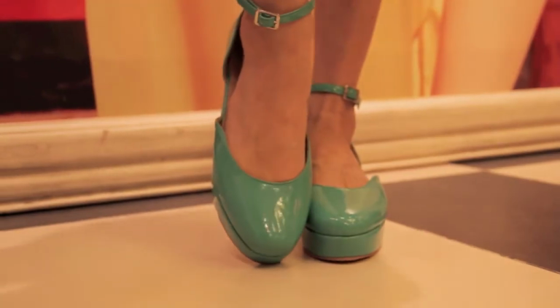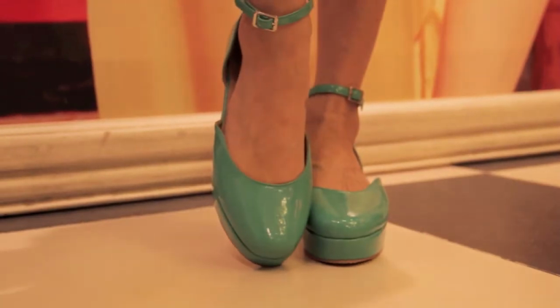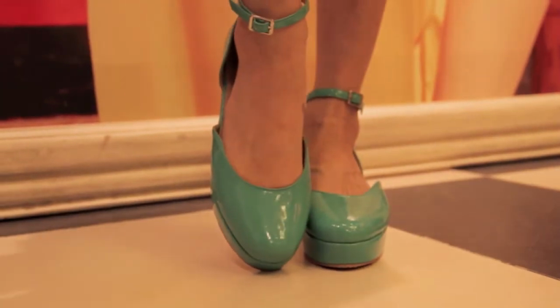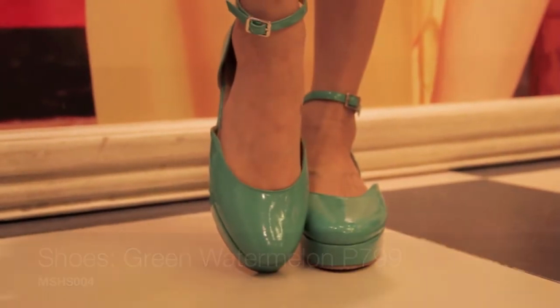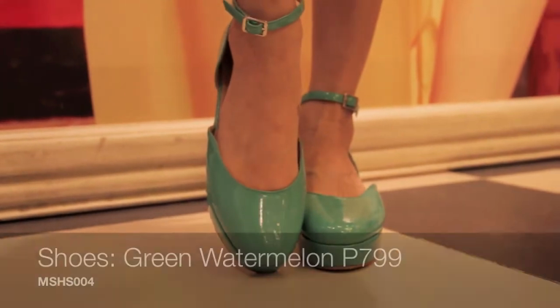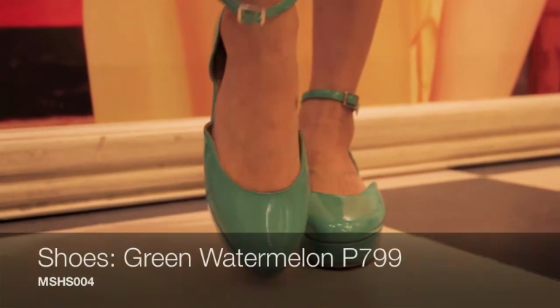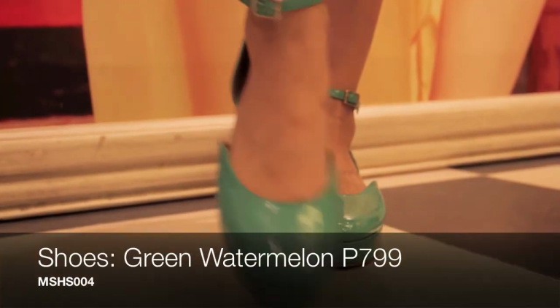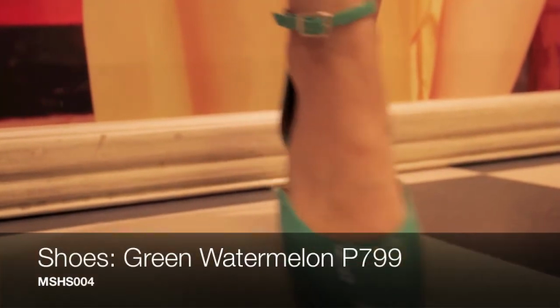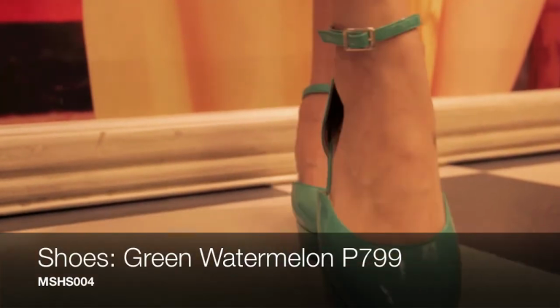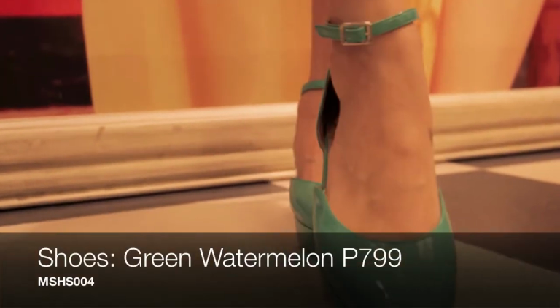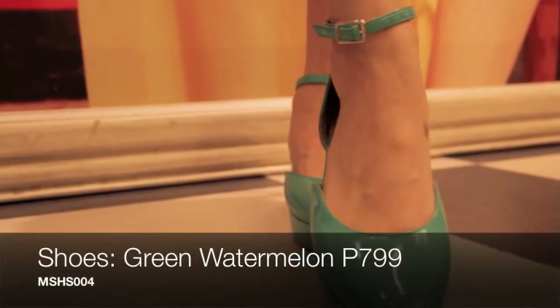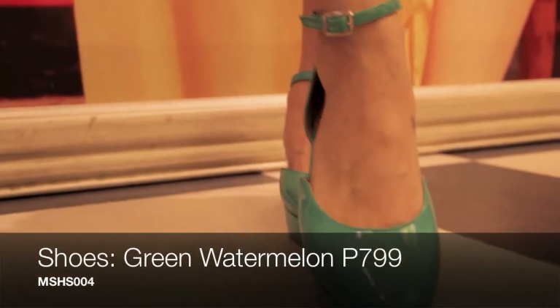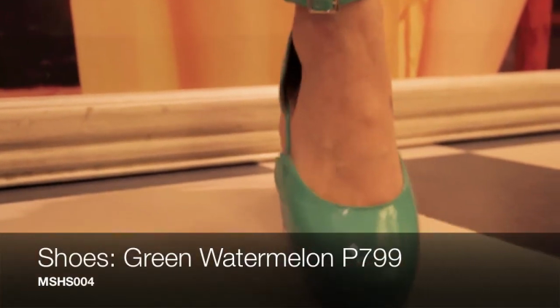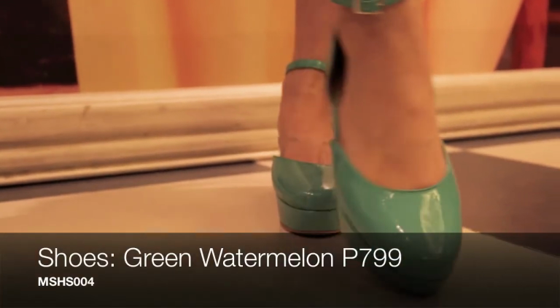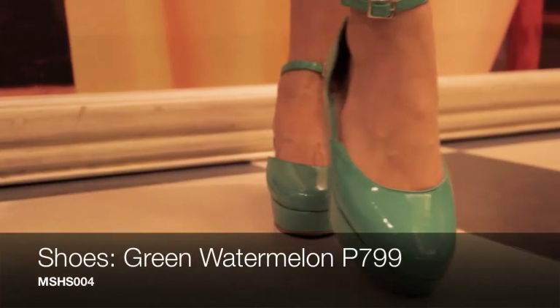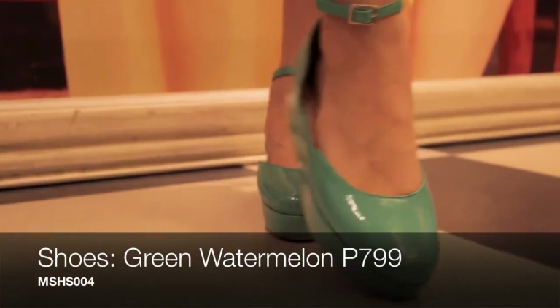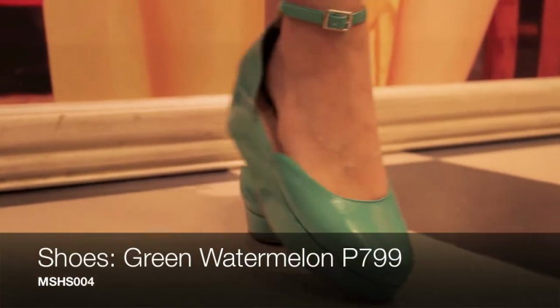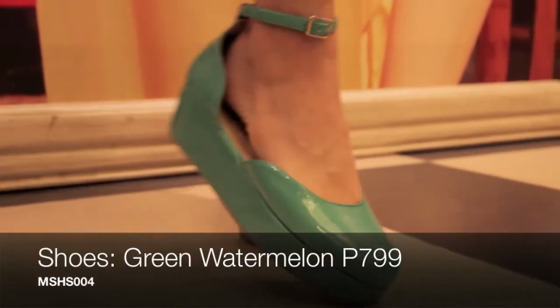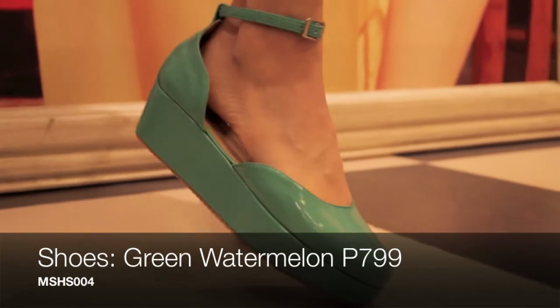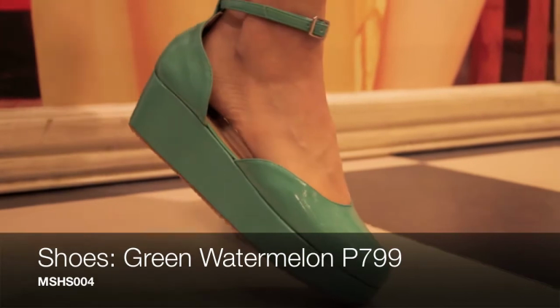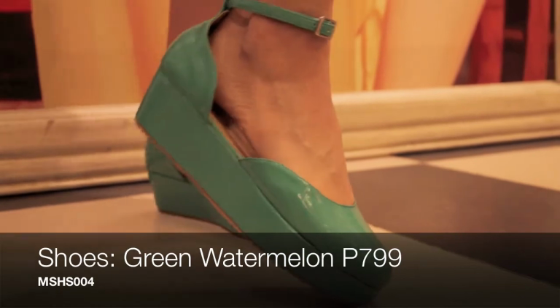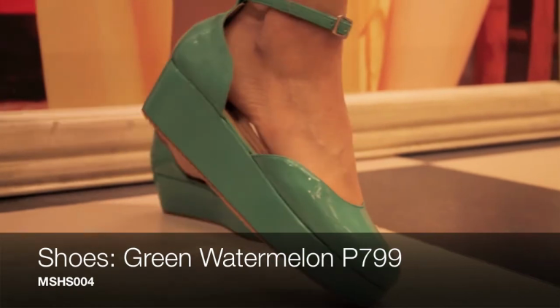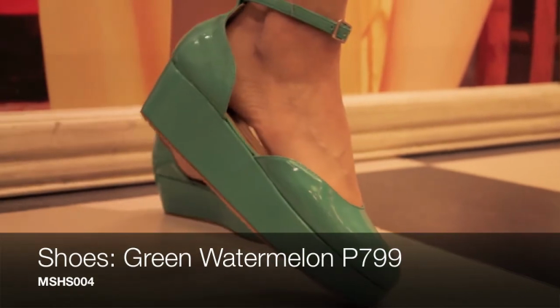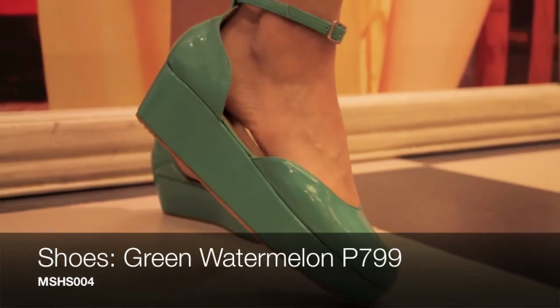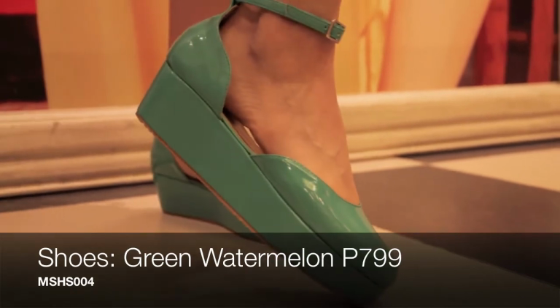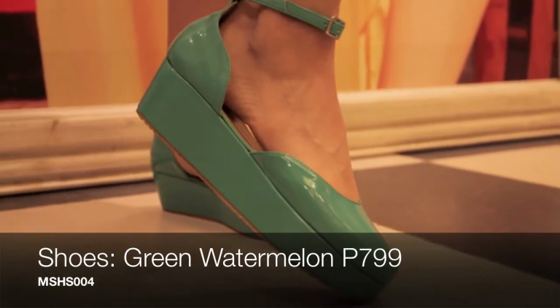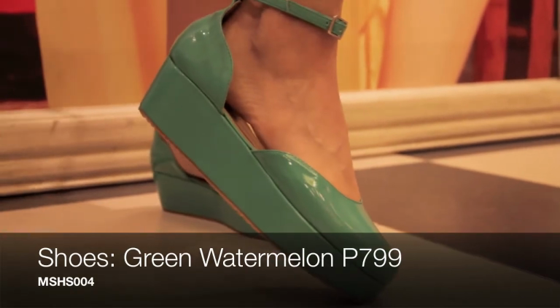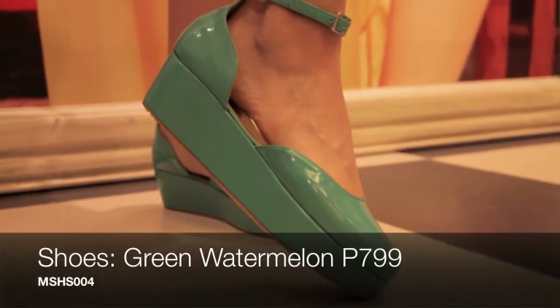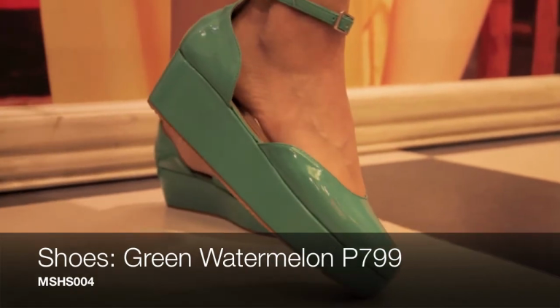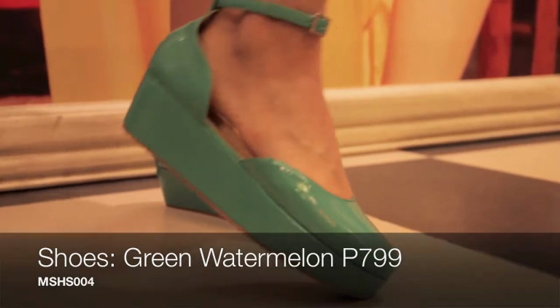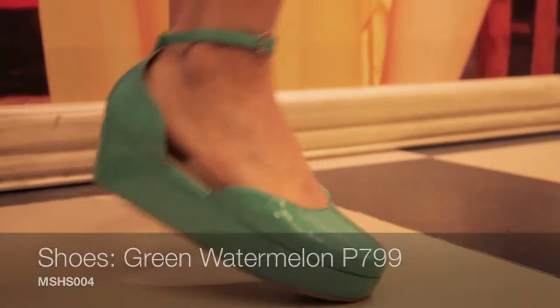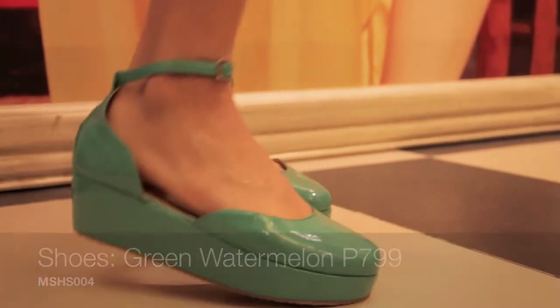And then for the shoes, just to complement the hat, they are also in a greenish hue.